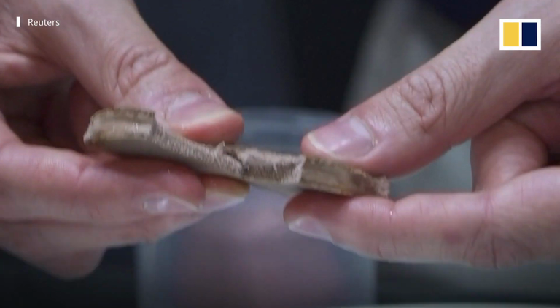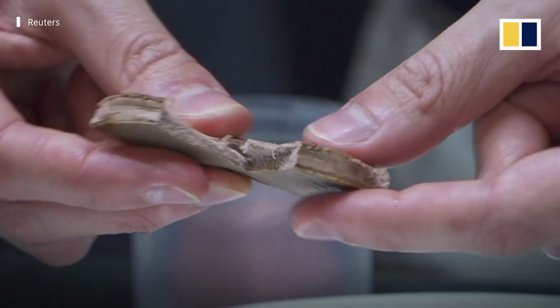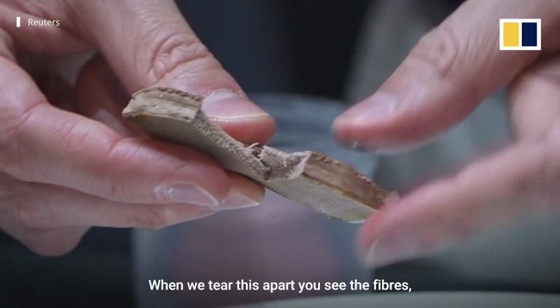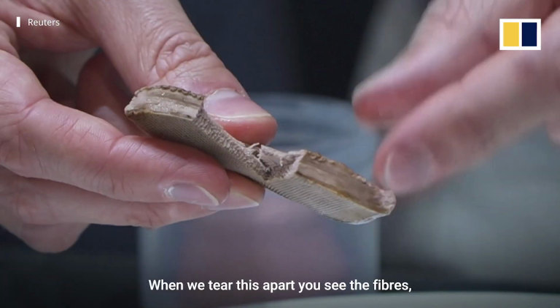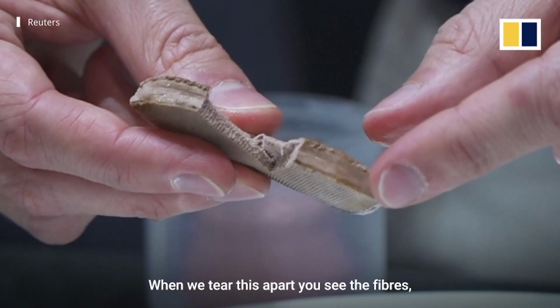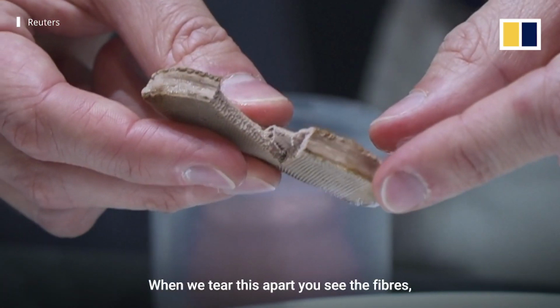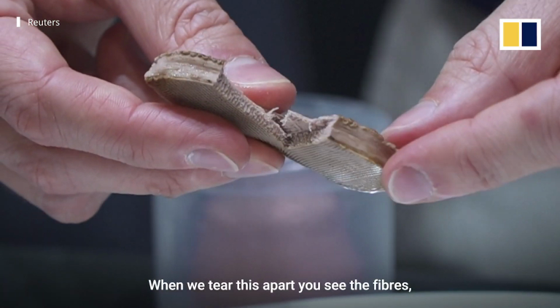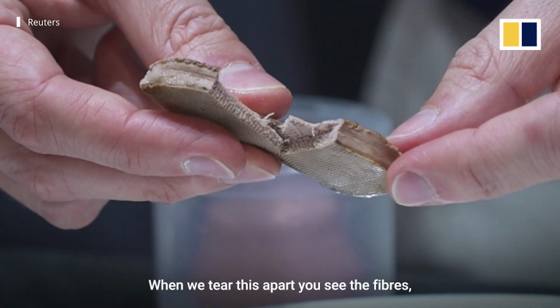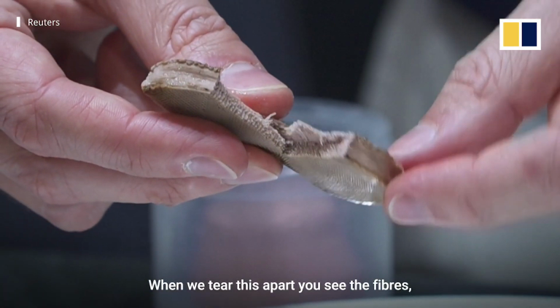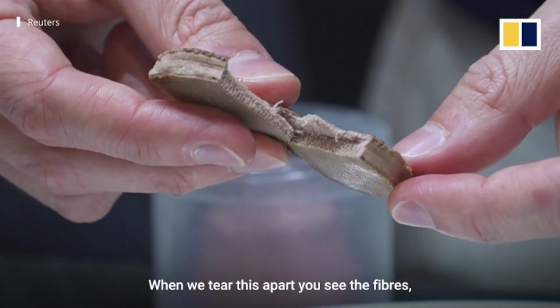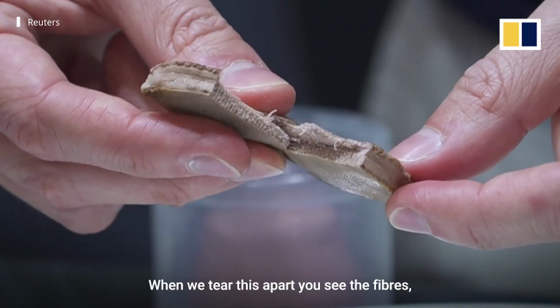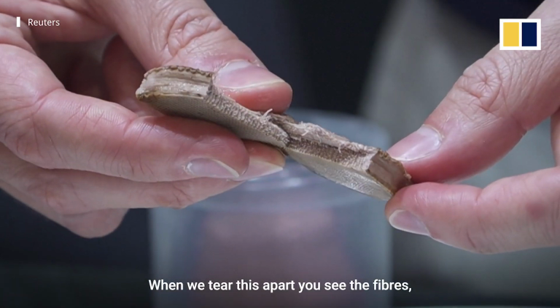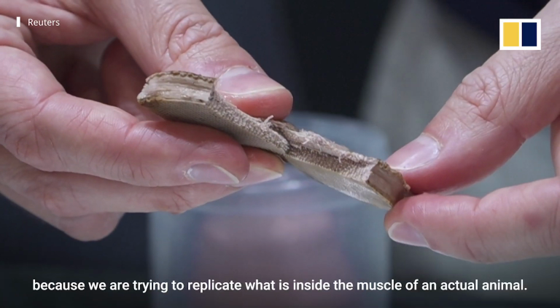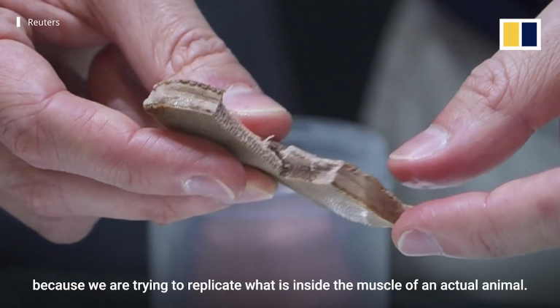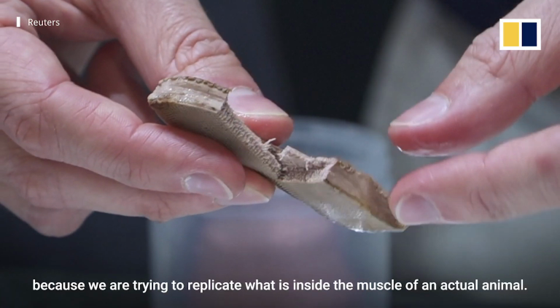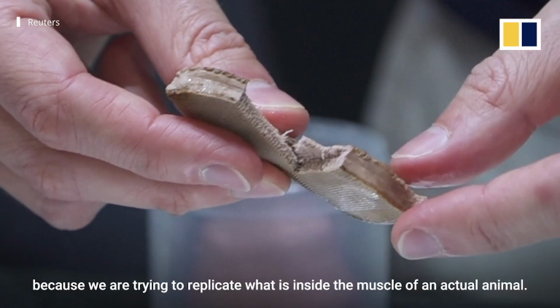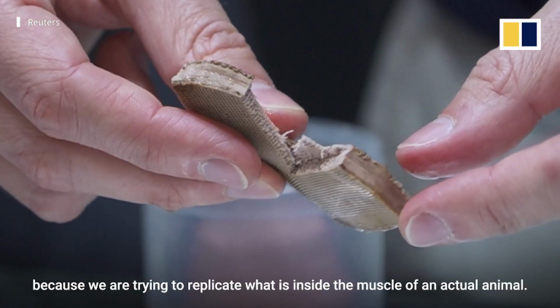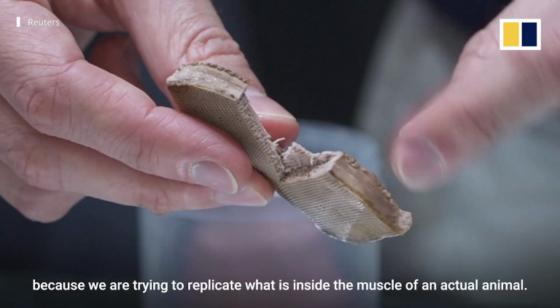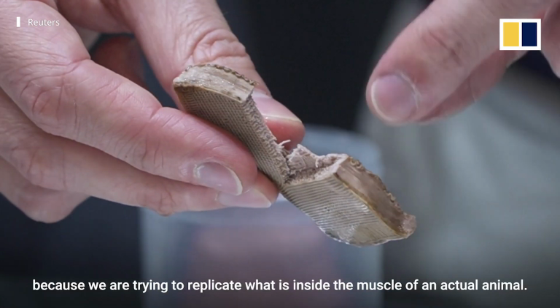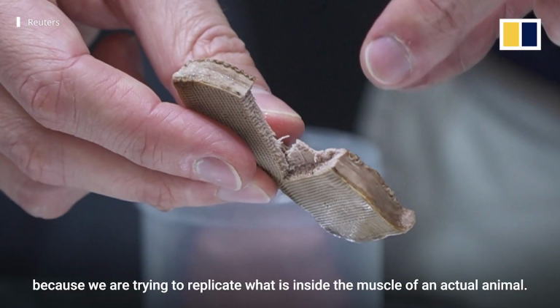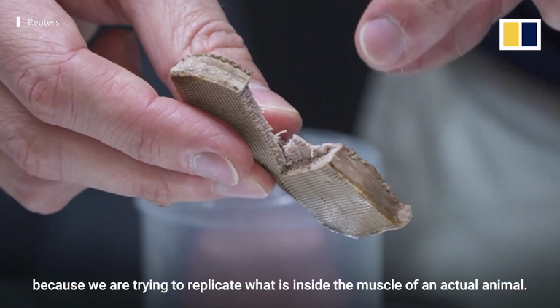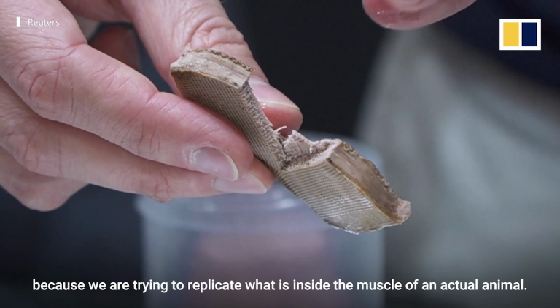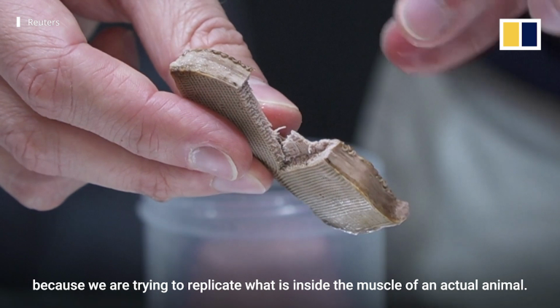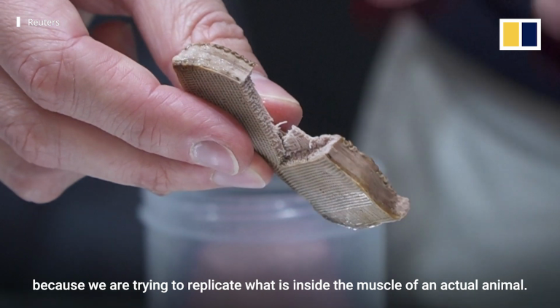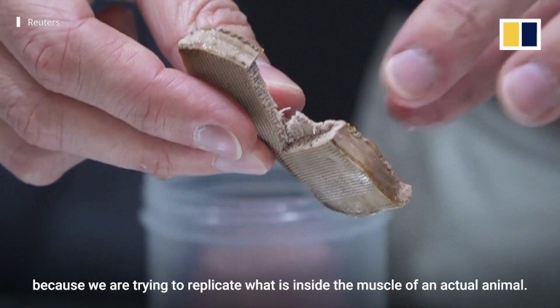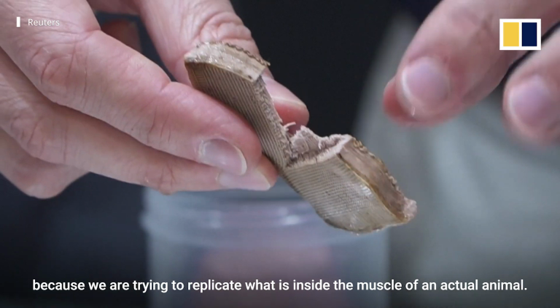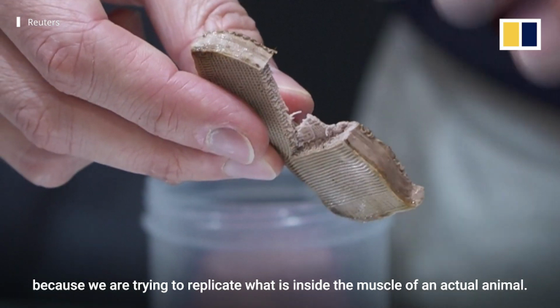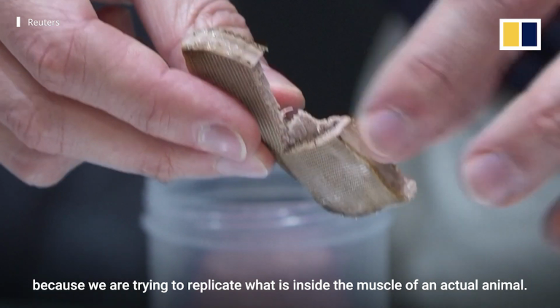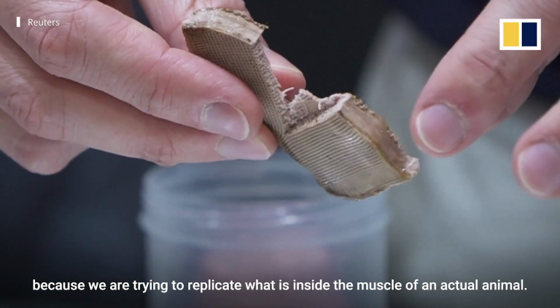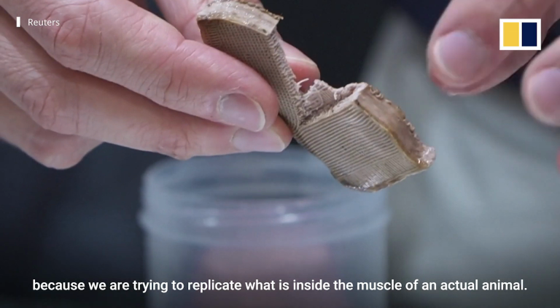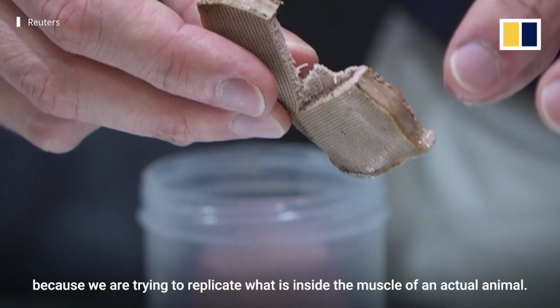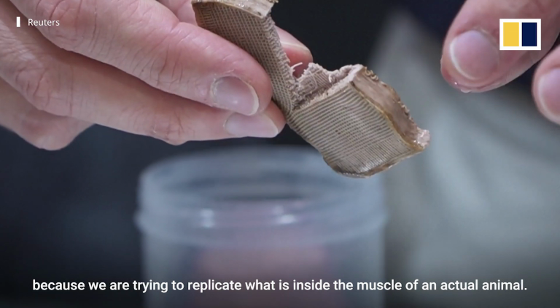When we tear this apart you see the fibers, because we are trying to replicate what is inside the muscle of an actual animal.